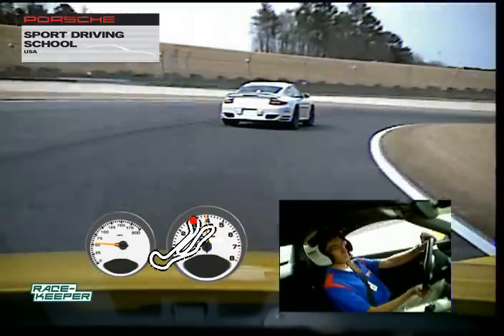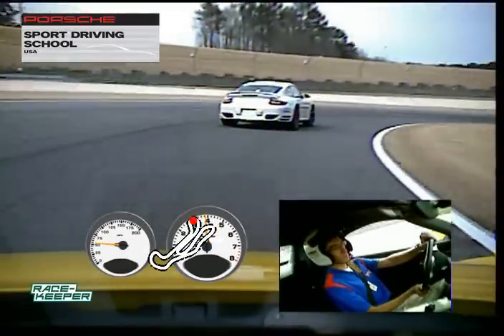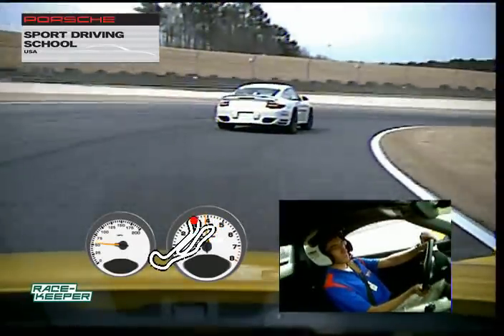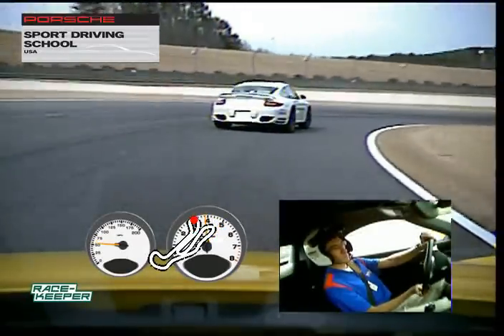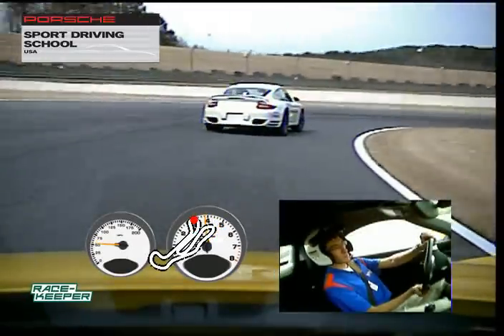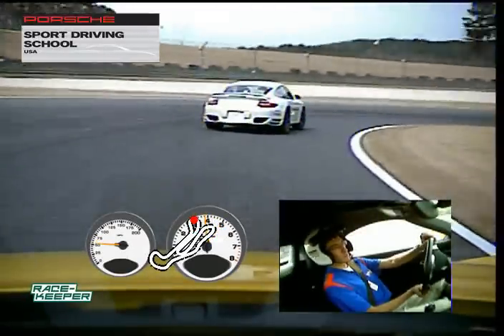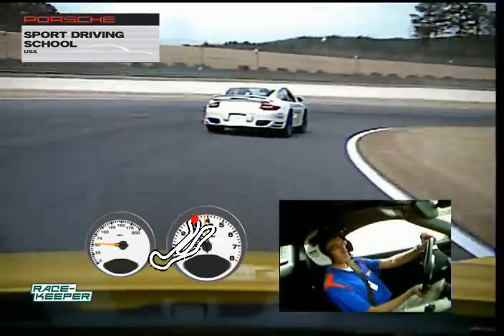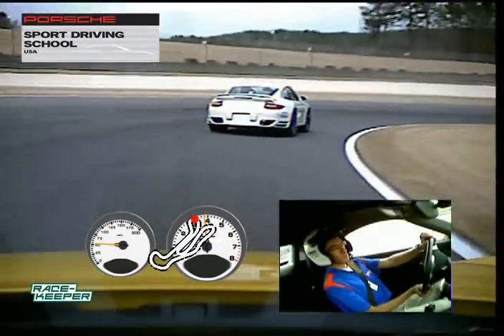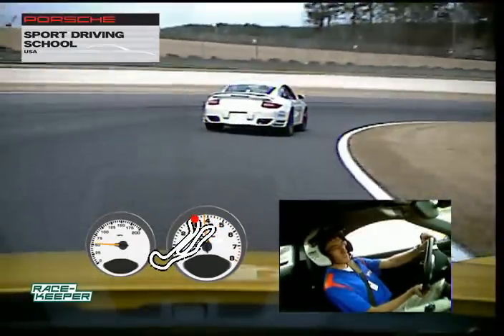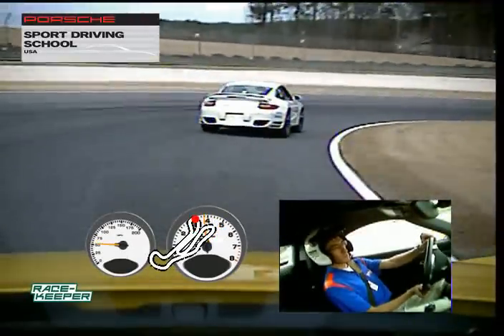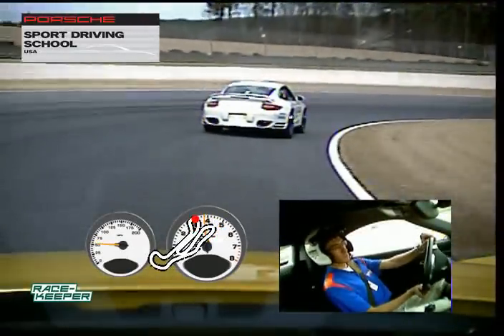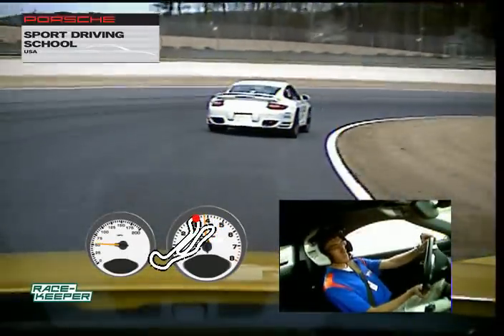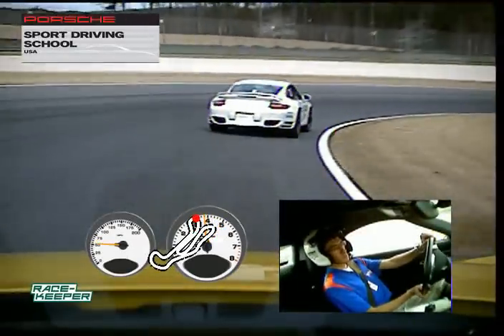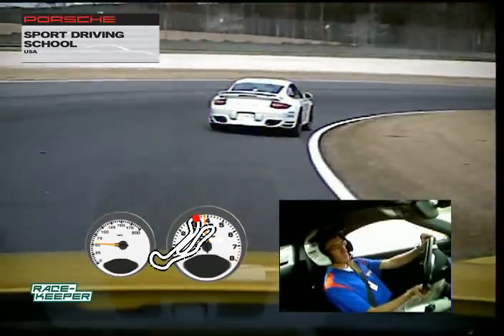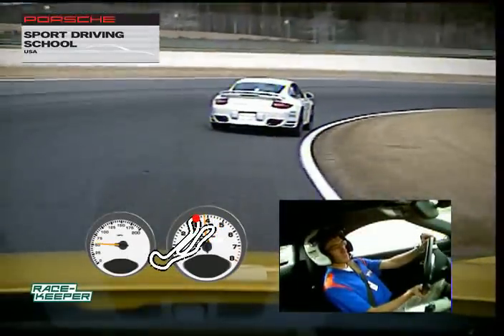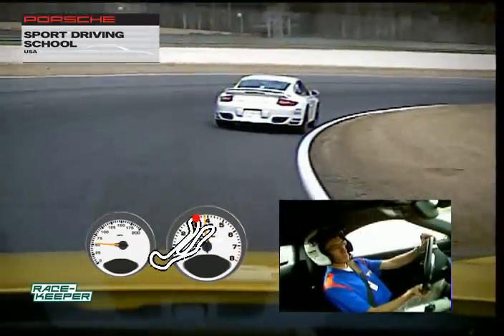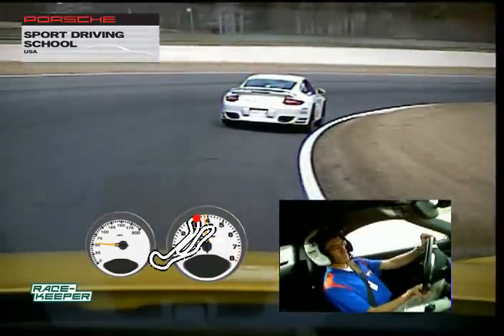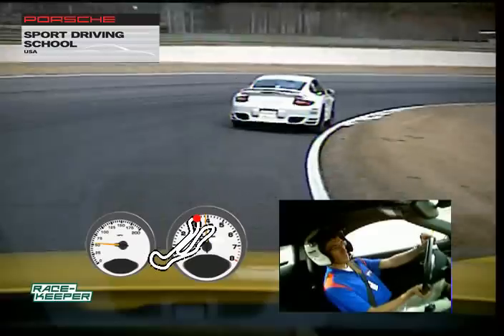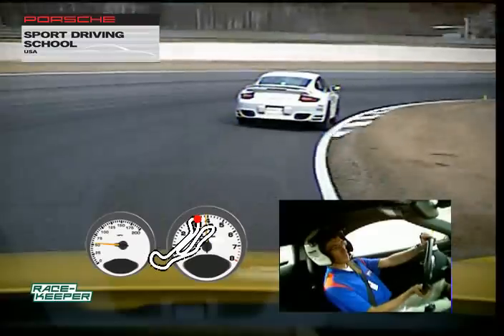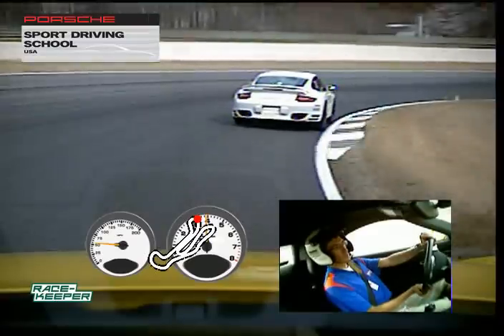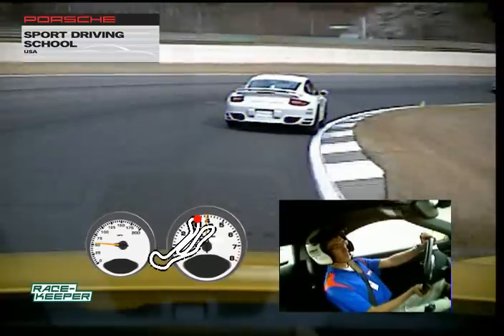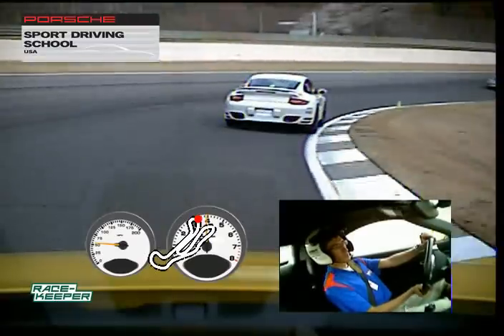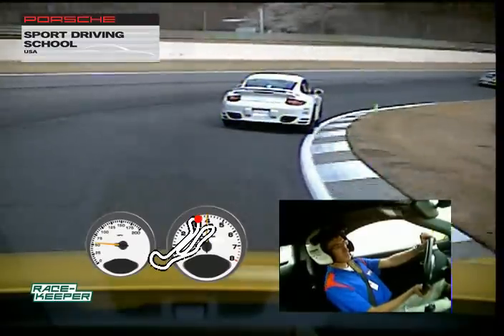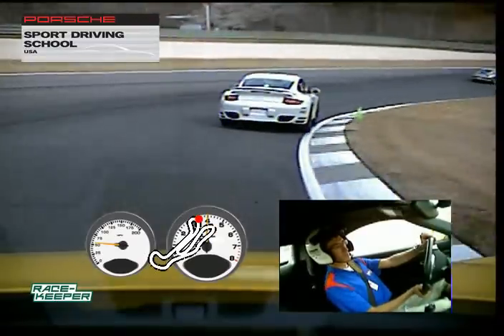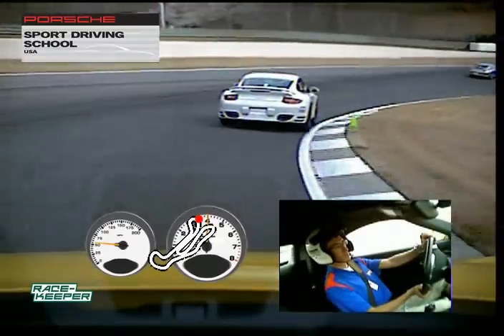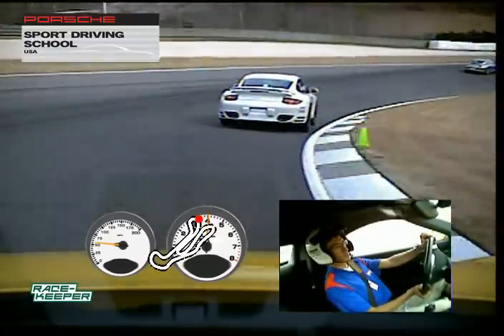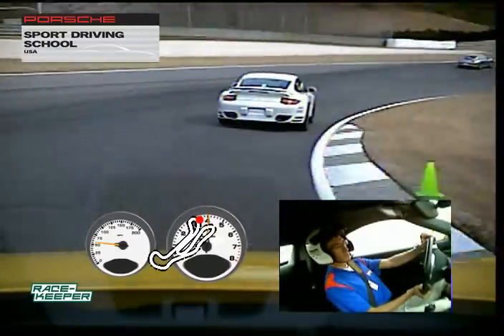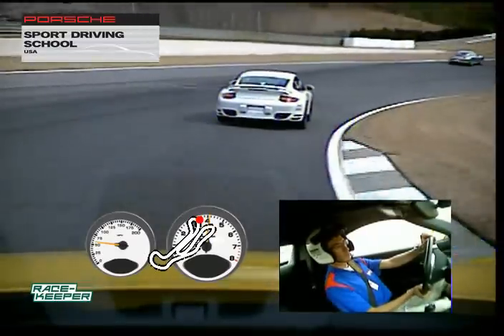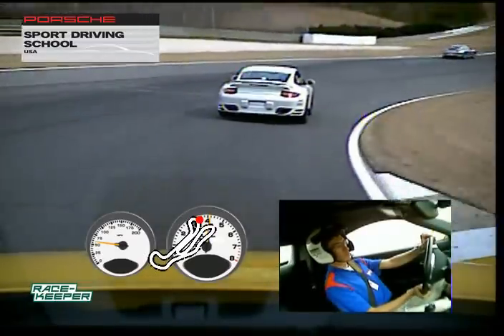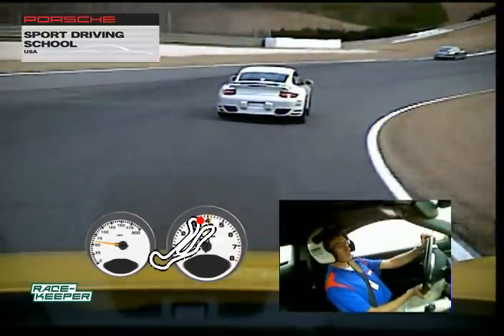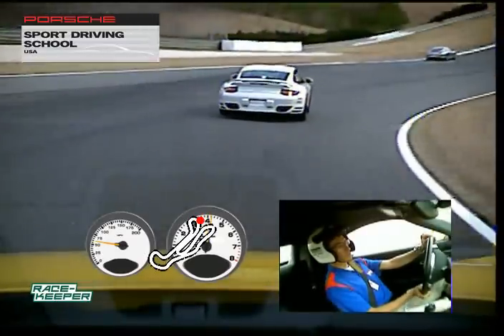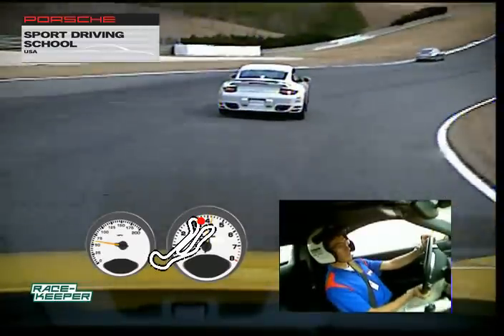Again — down drive, apex on the right. Going to be all the way up against it. Nice. Good job.